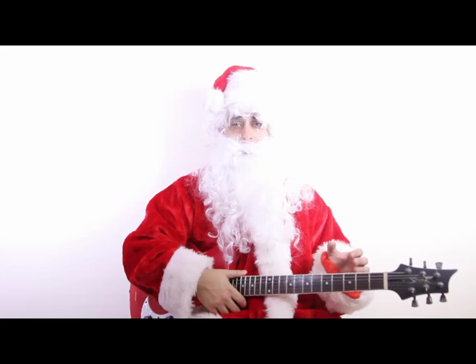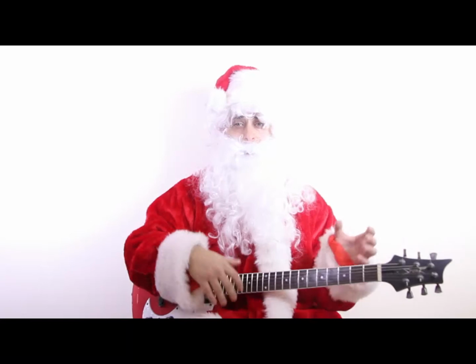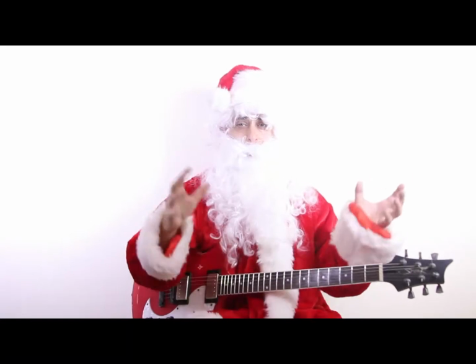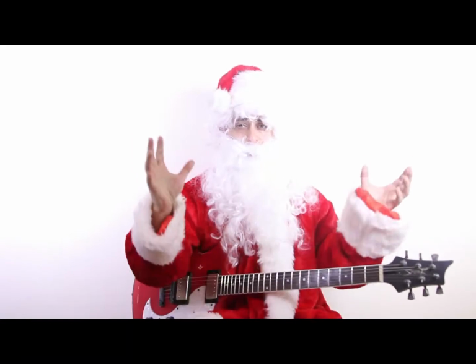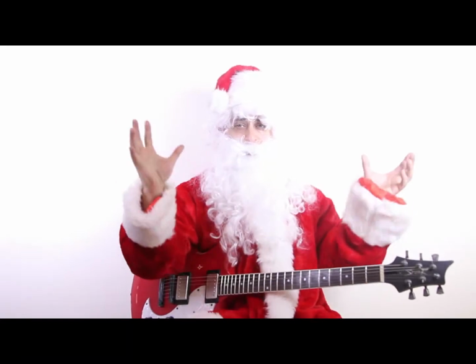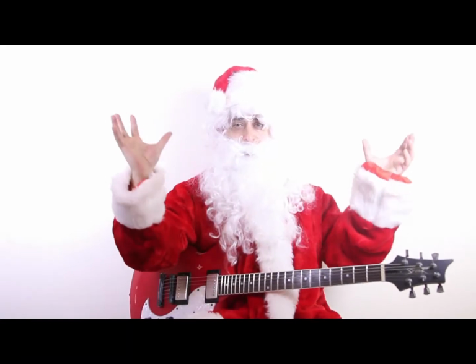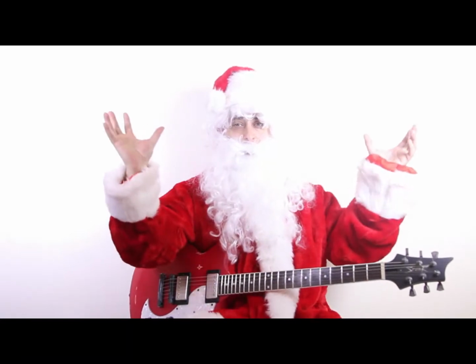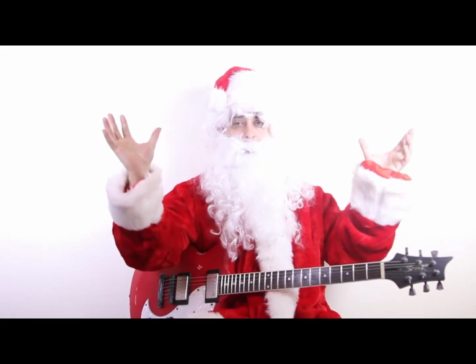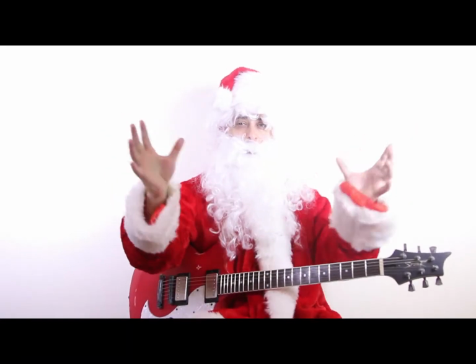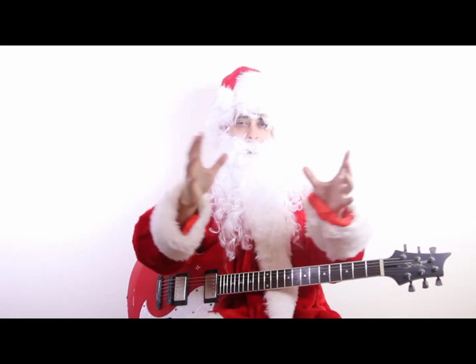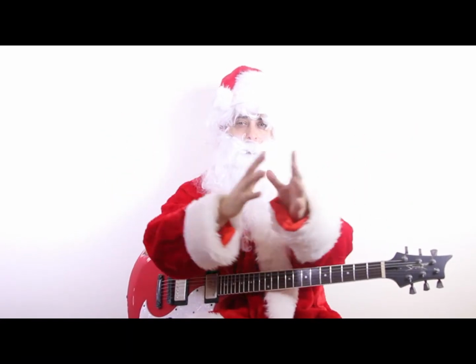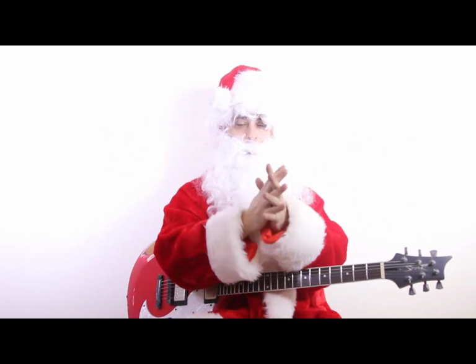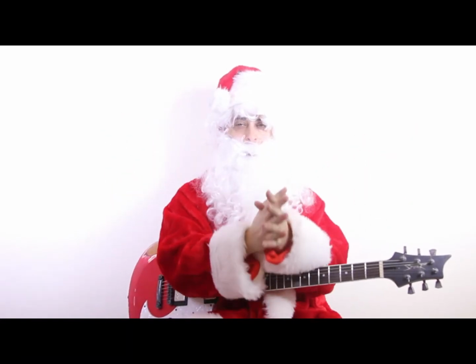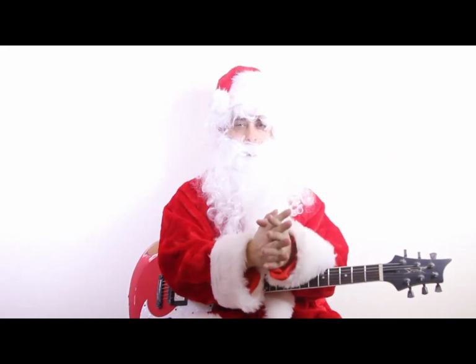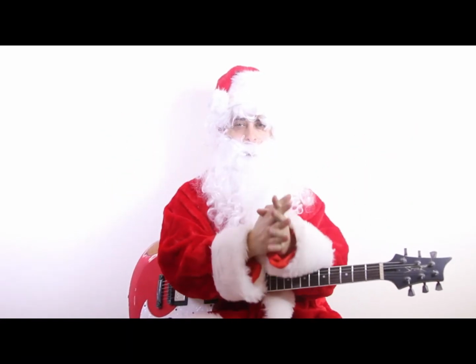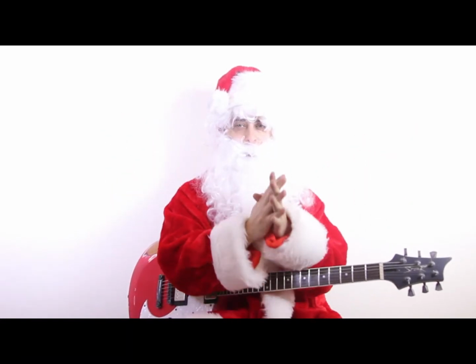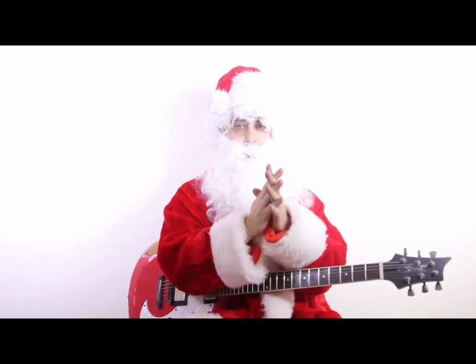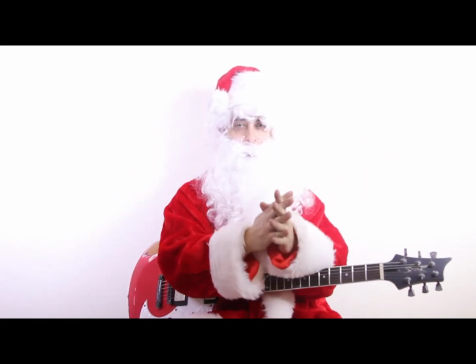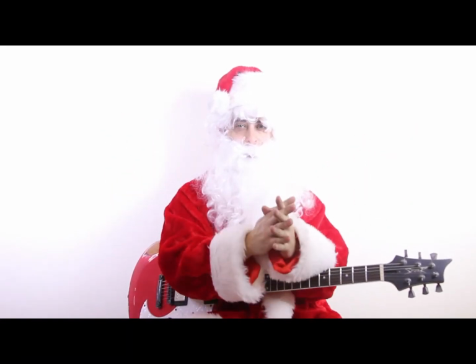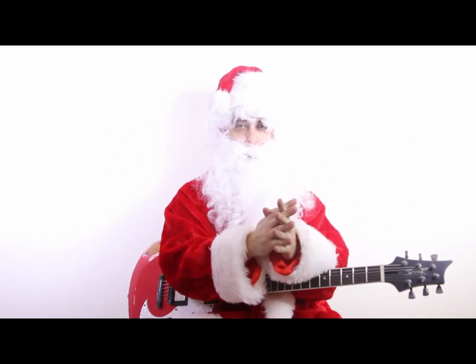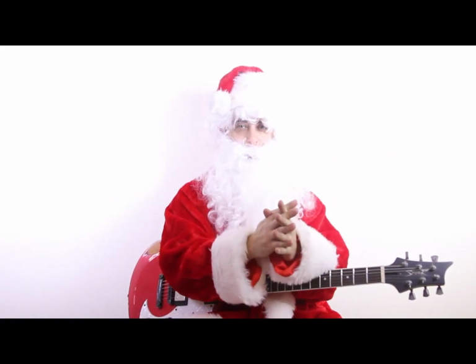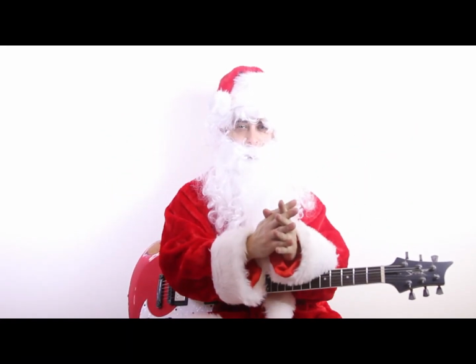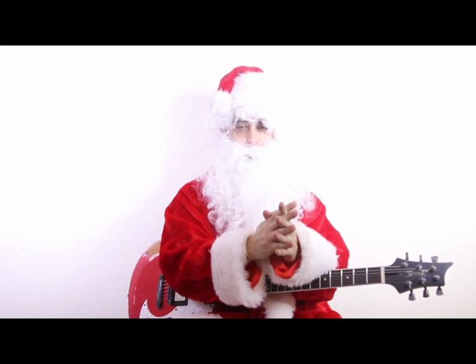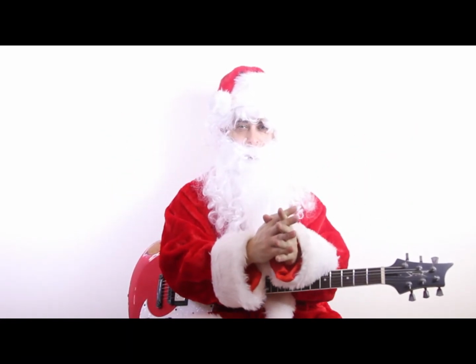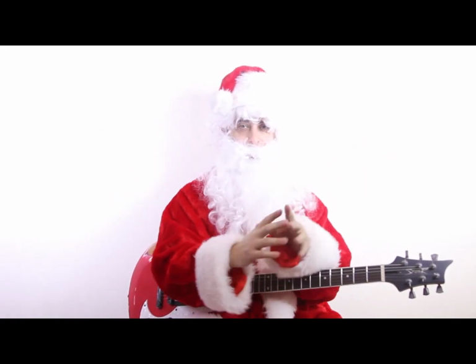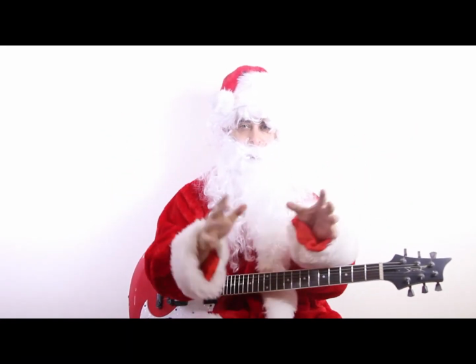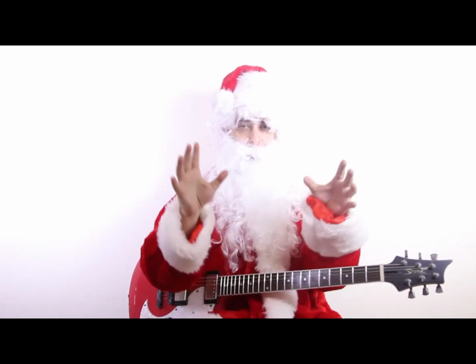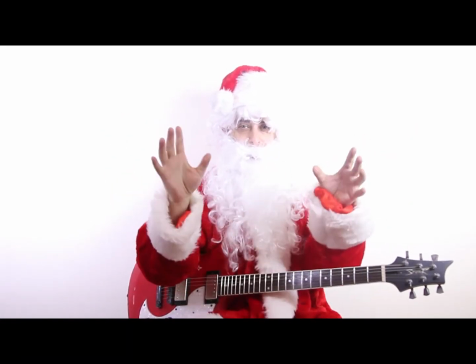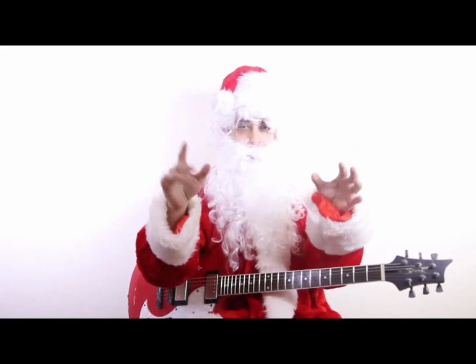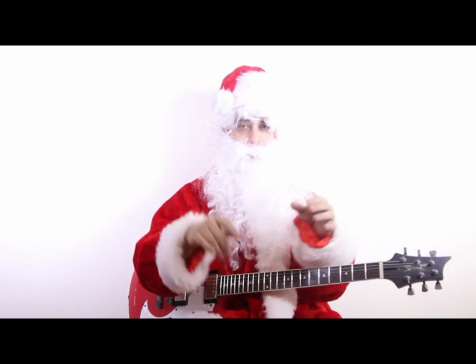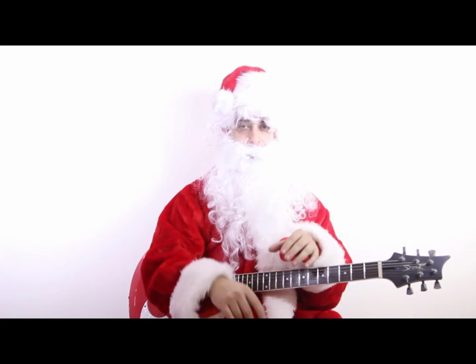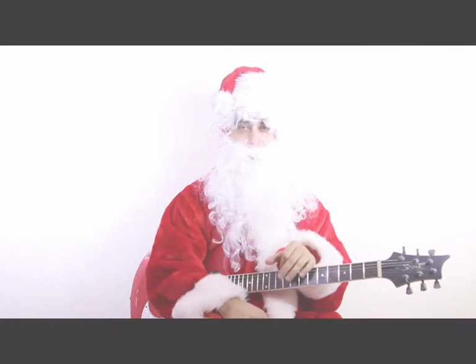We're just flying by already on day 10 of the 12 days of Christmas. Here's another Jimmy Dillon lesson.